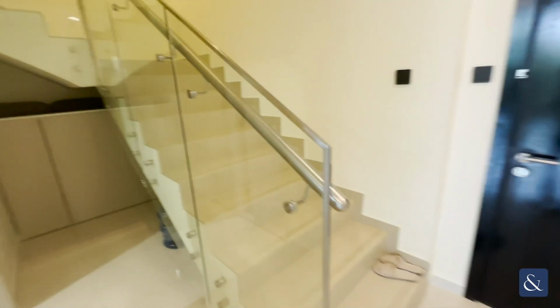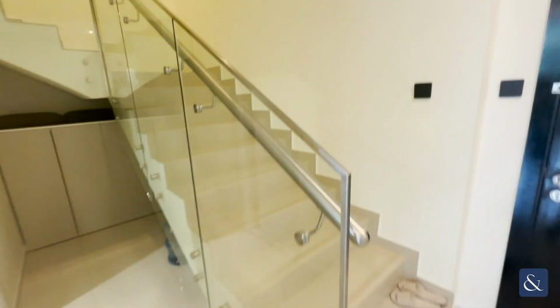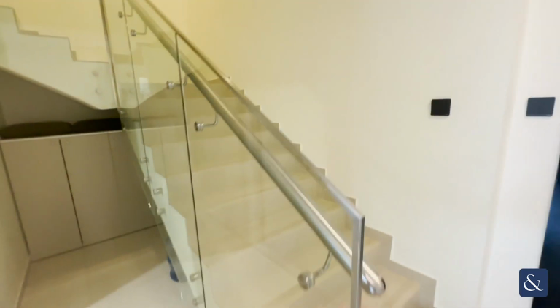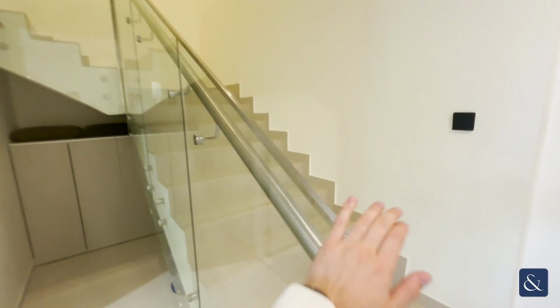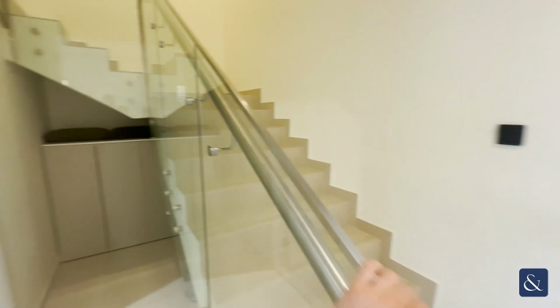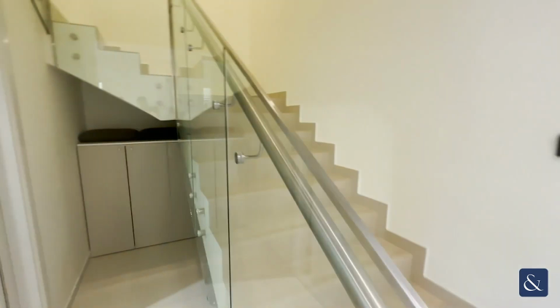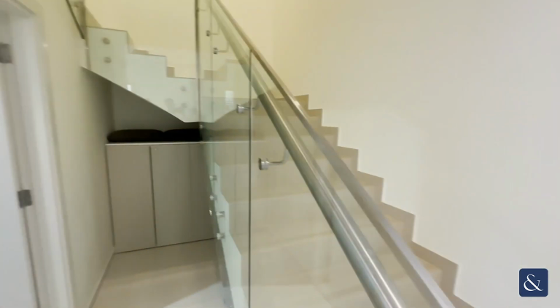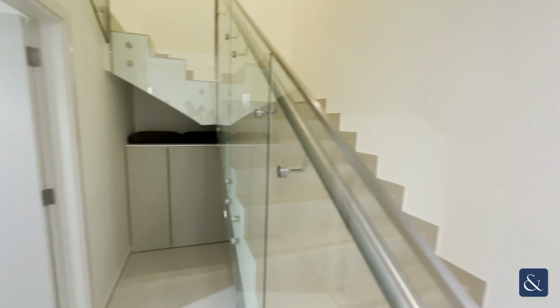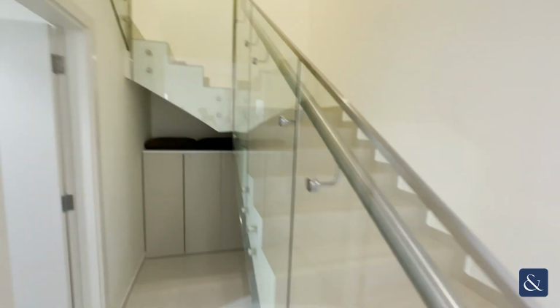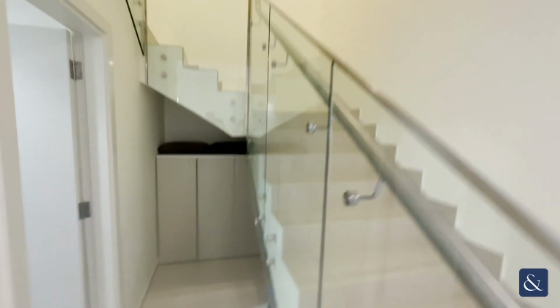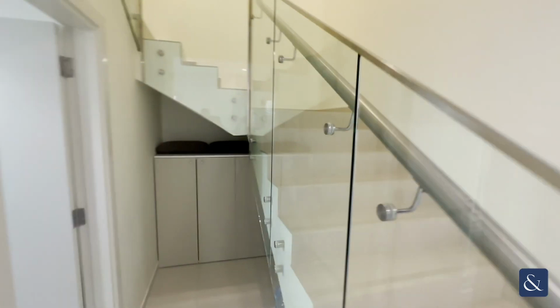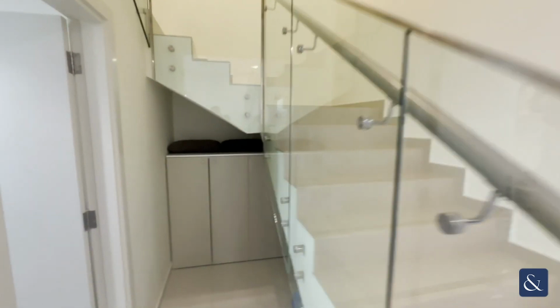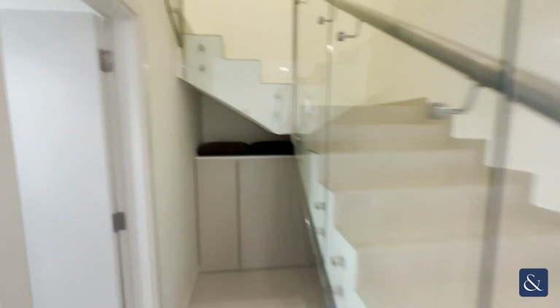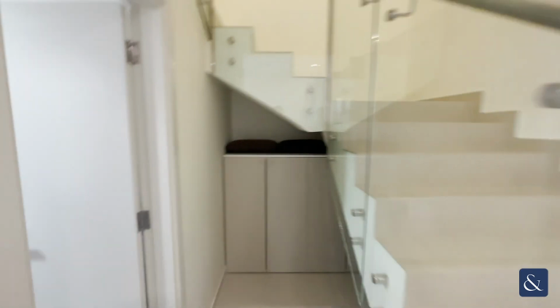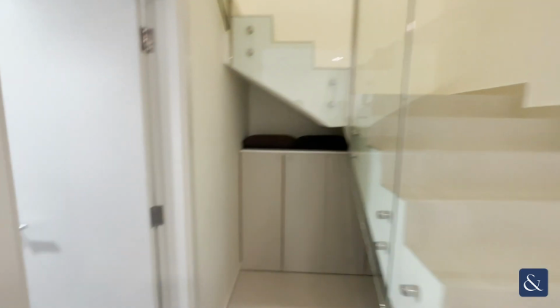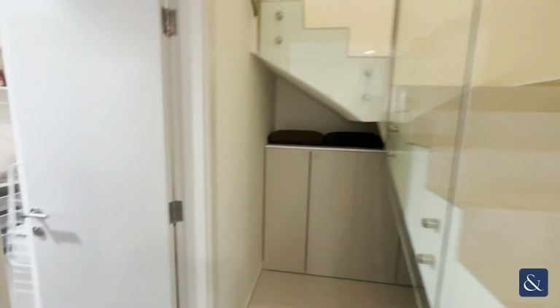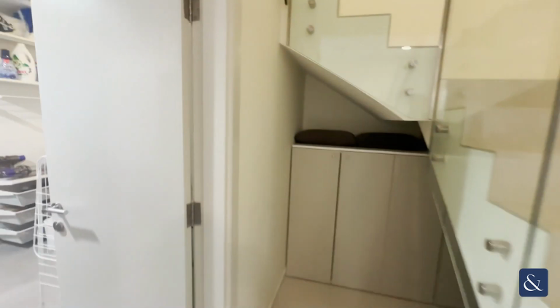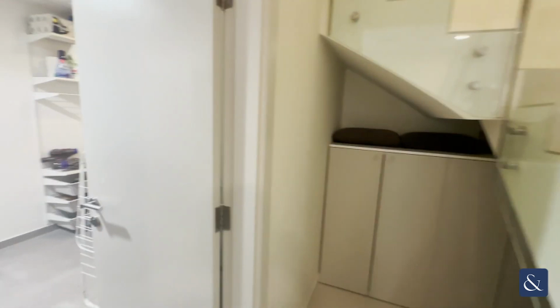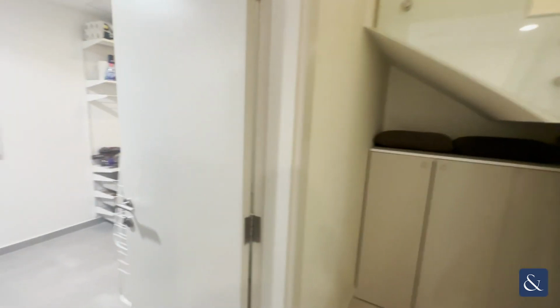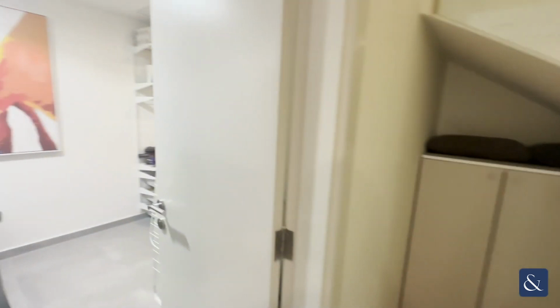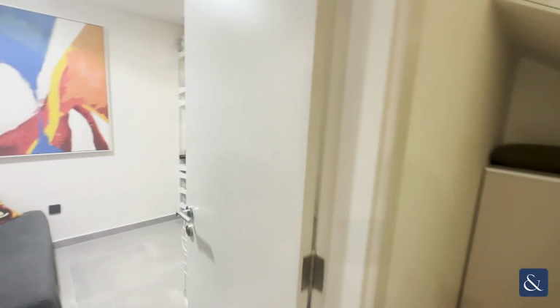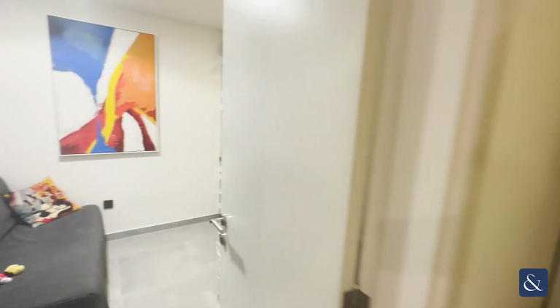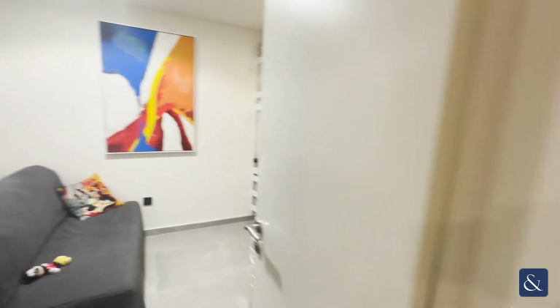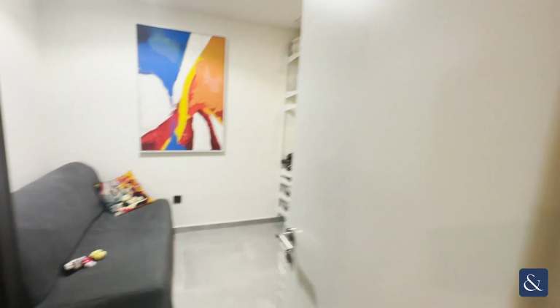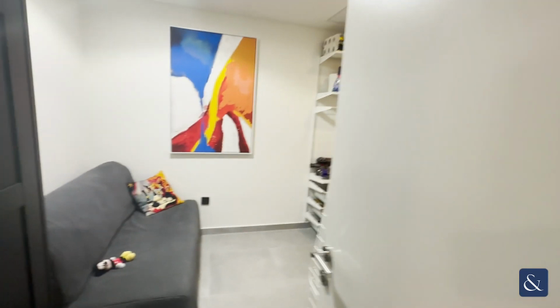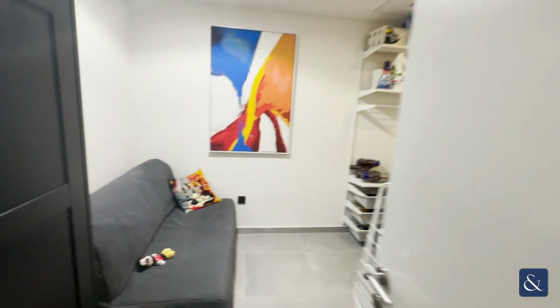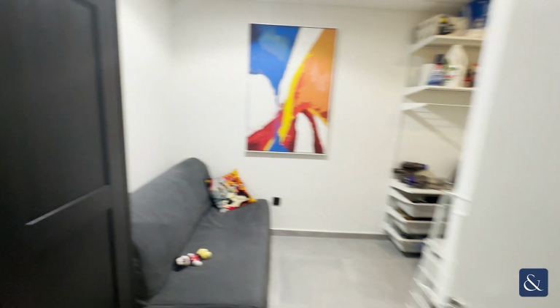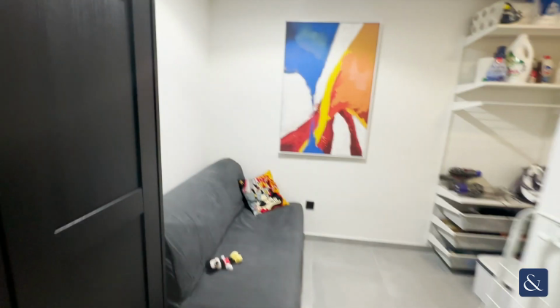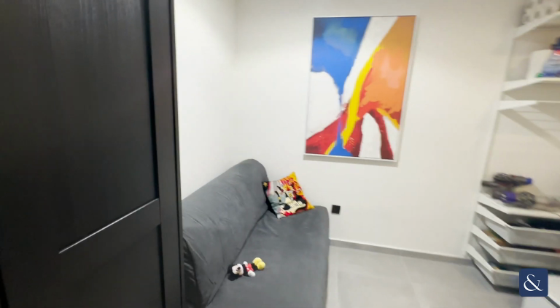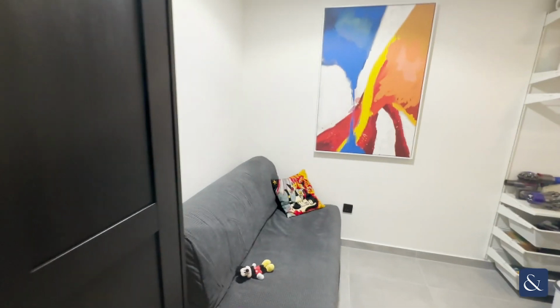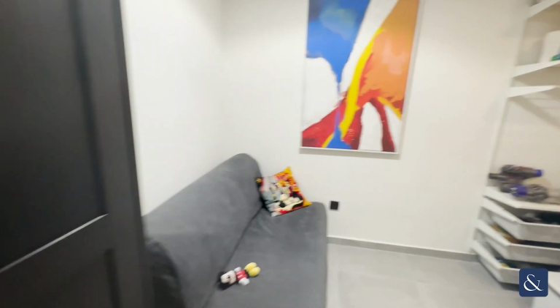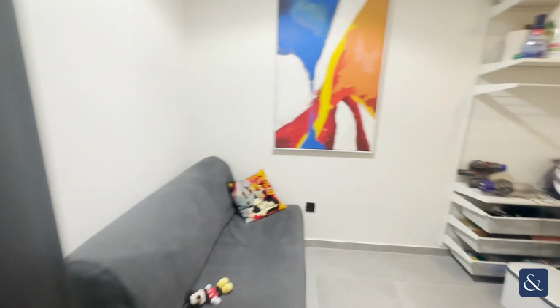Lovely glass banisters instead of the standard ones you typically get.